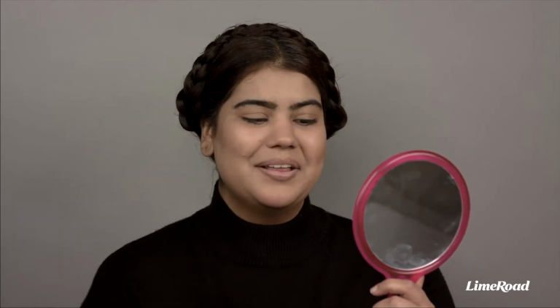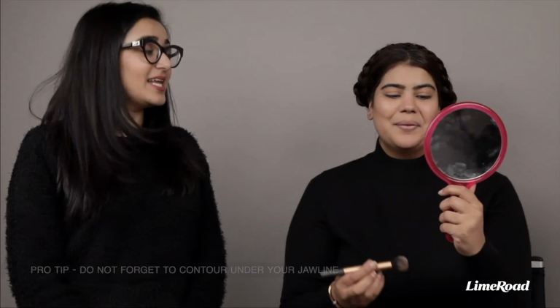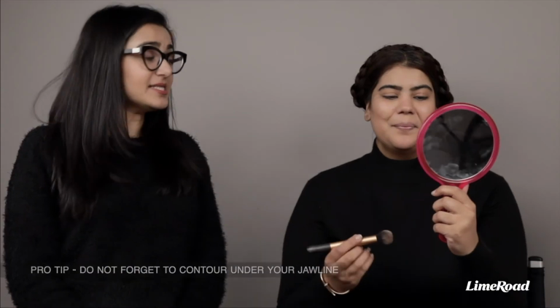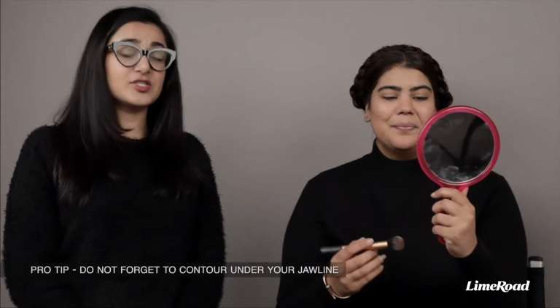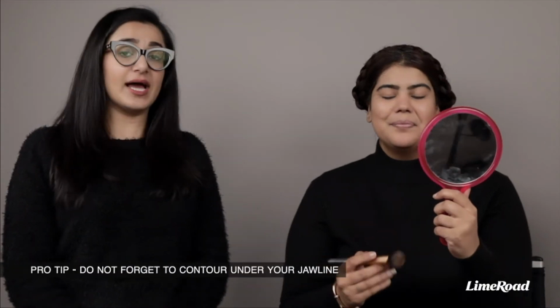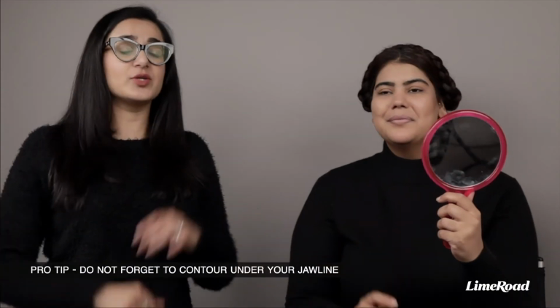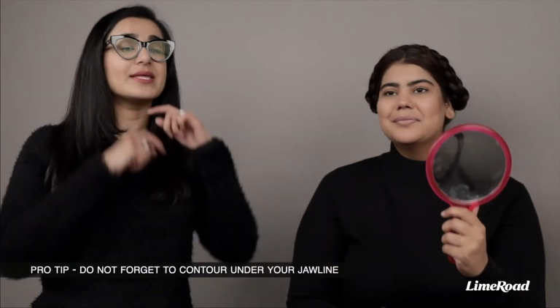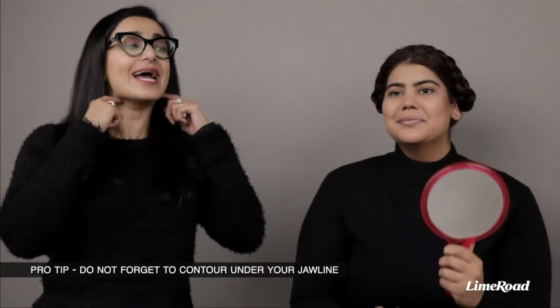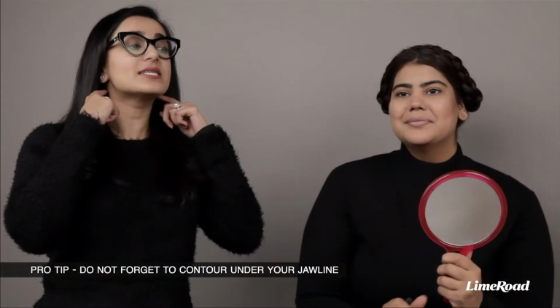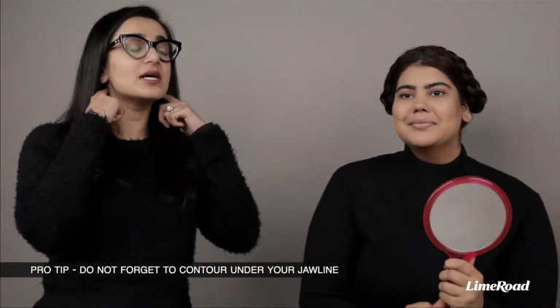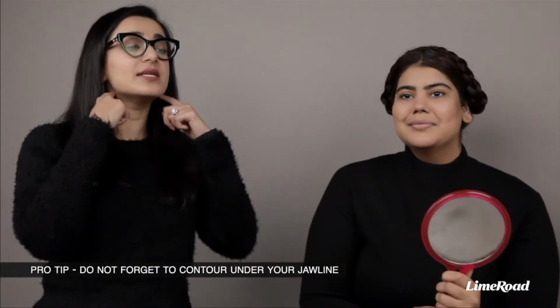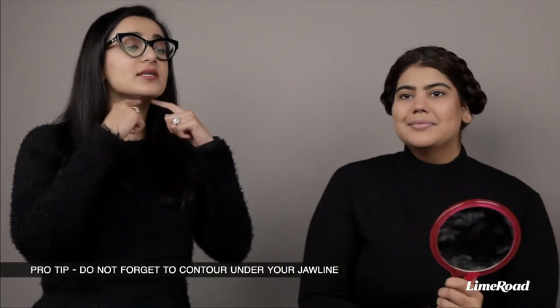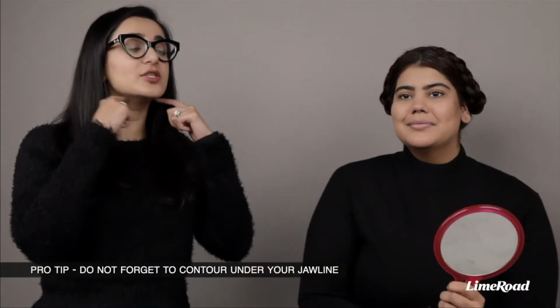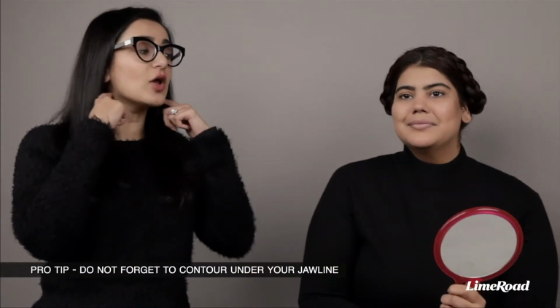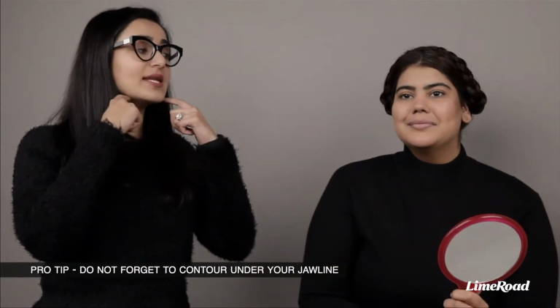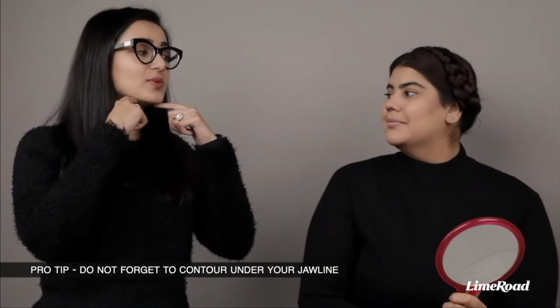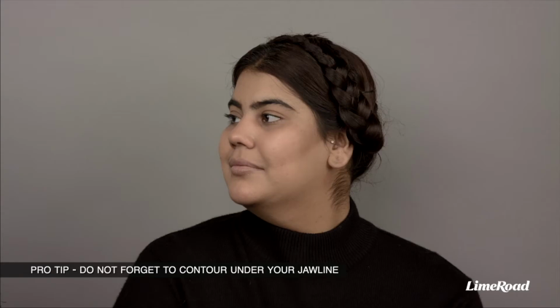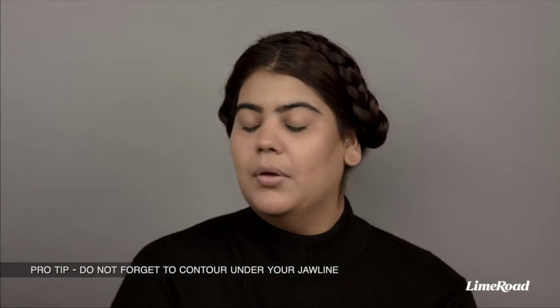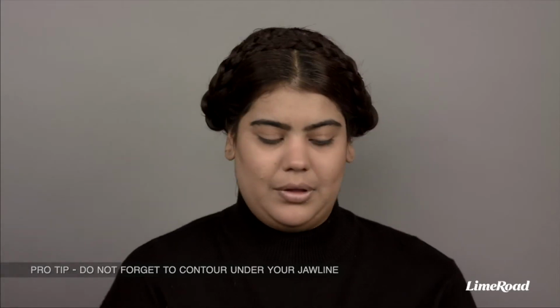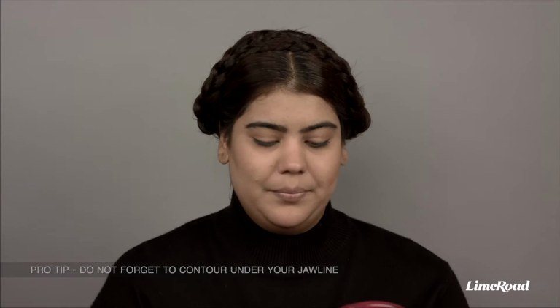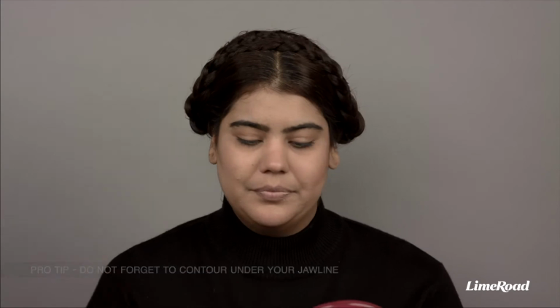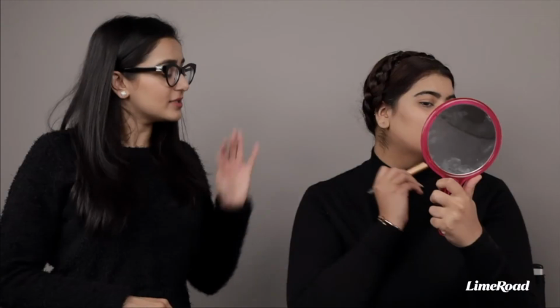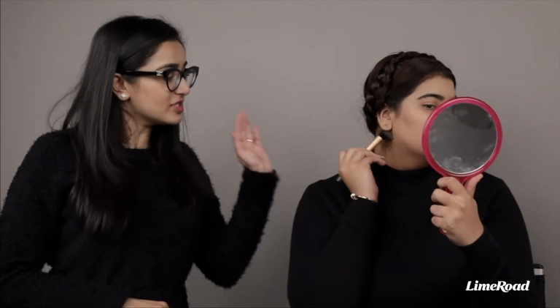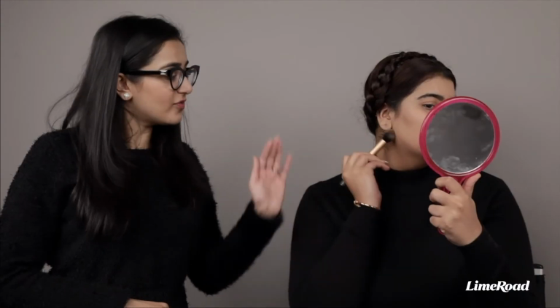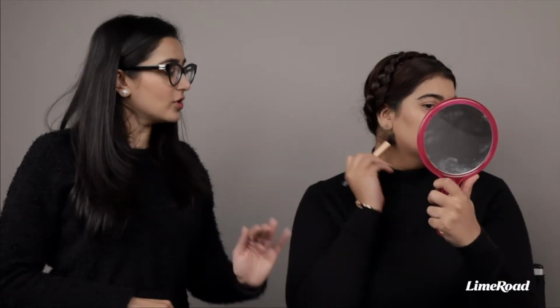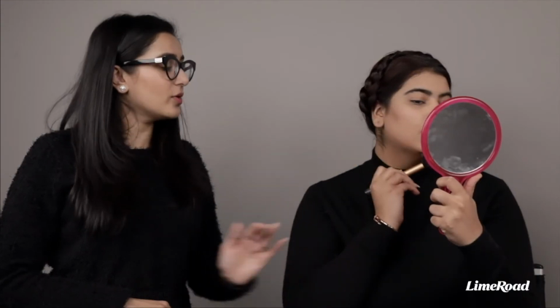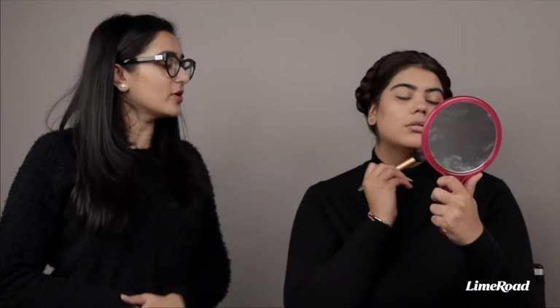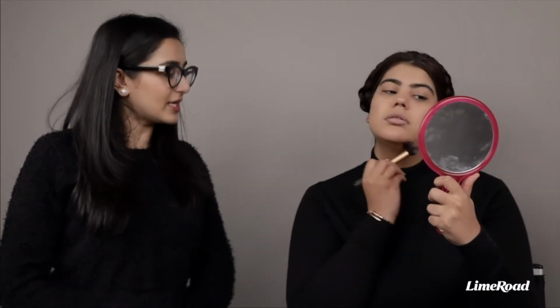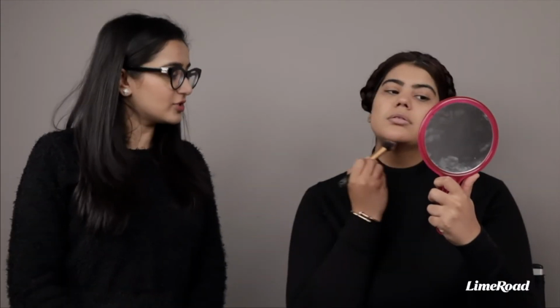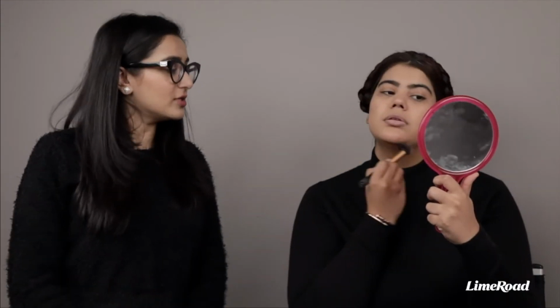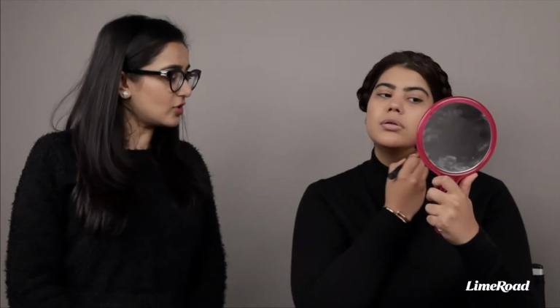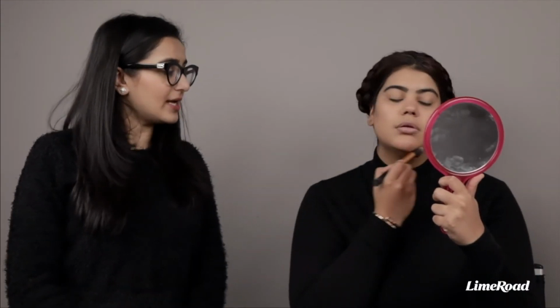Let's try doing that under the jawline as well. Just follow your natural jawline.